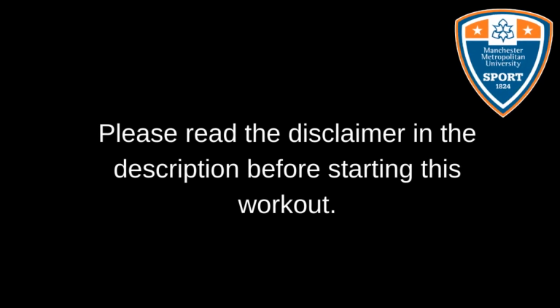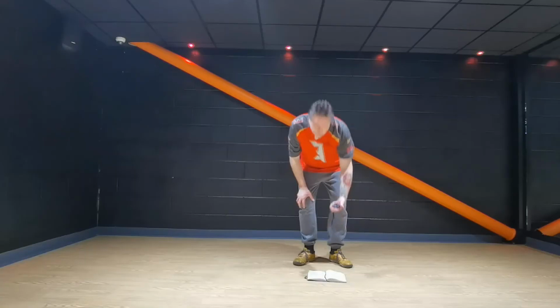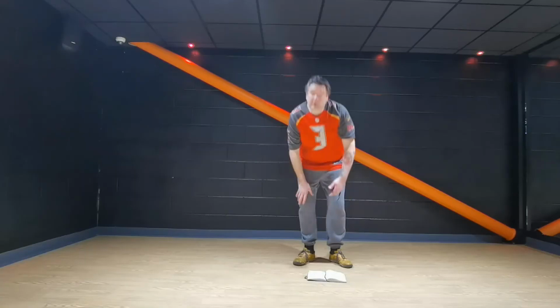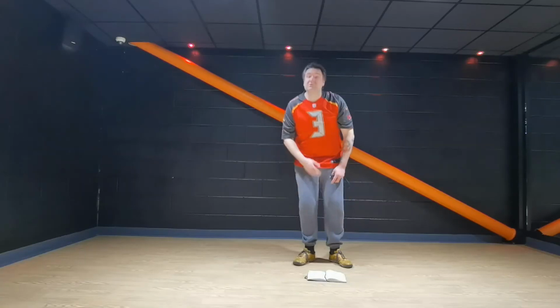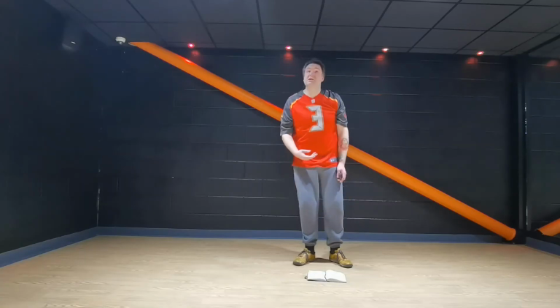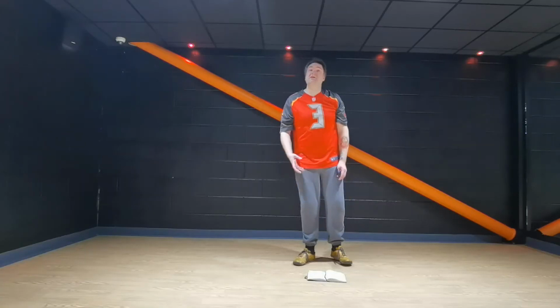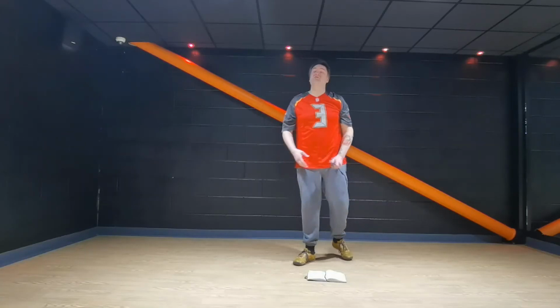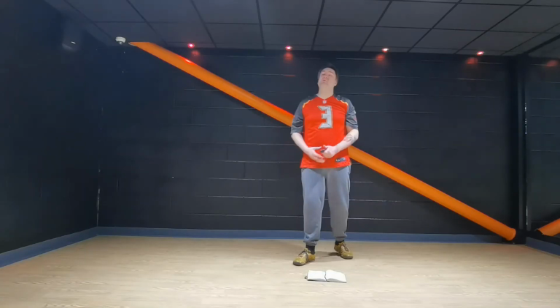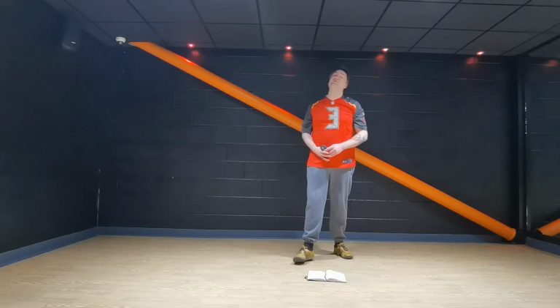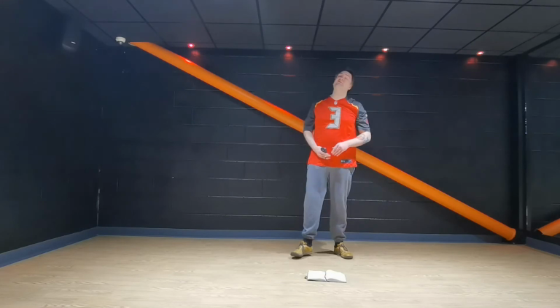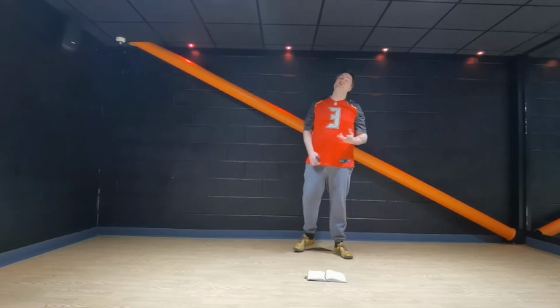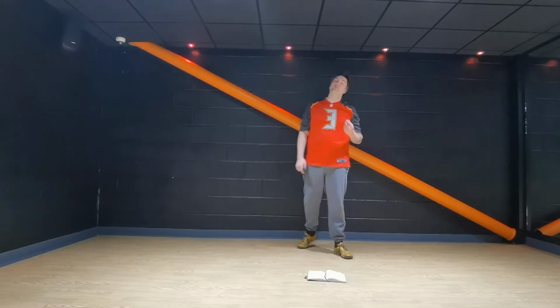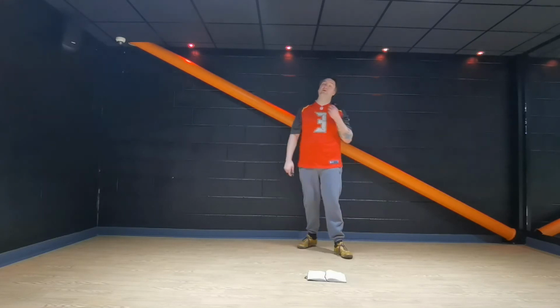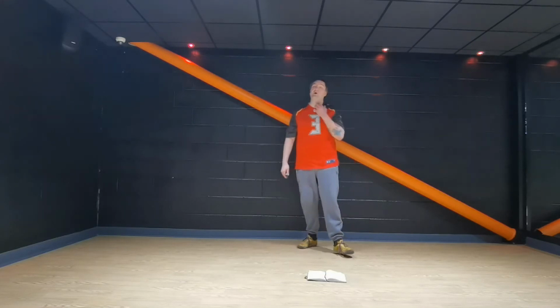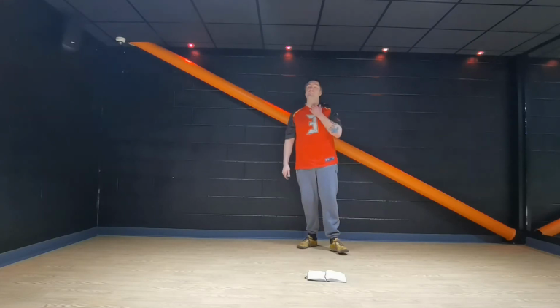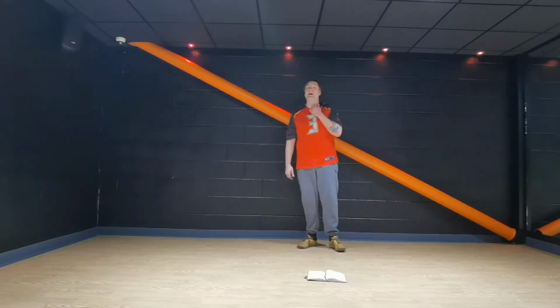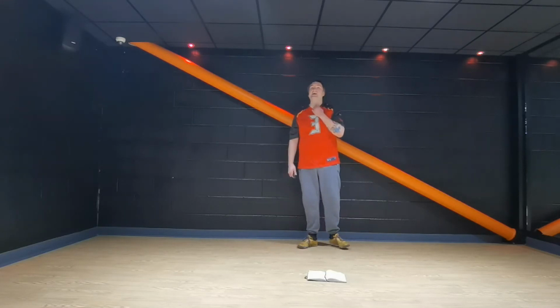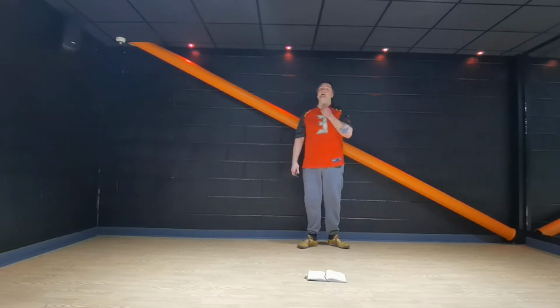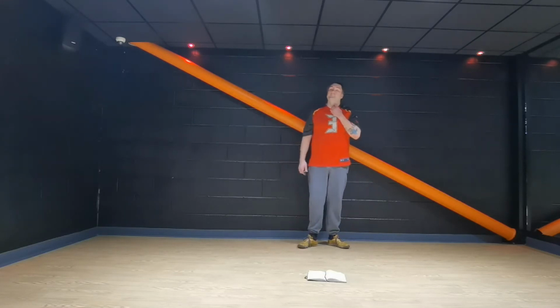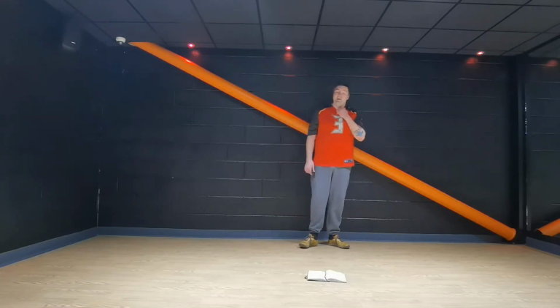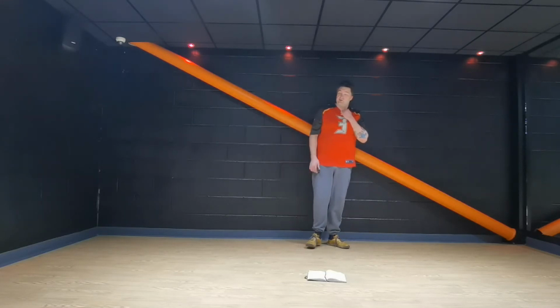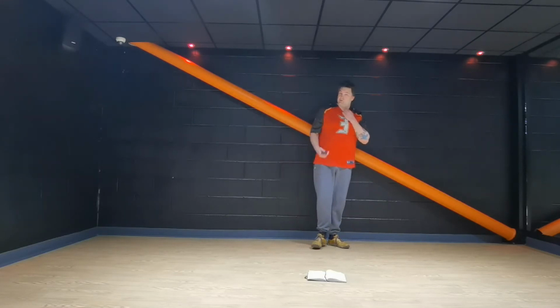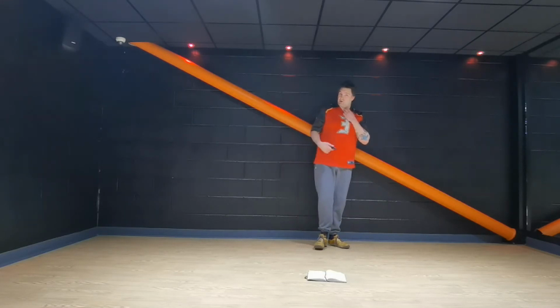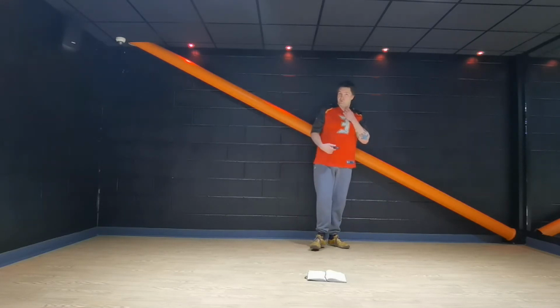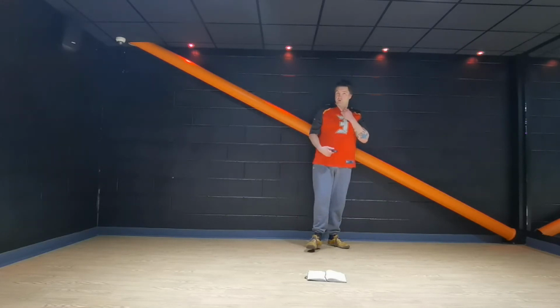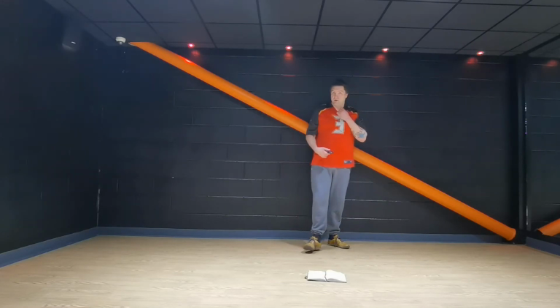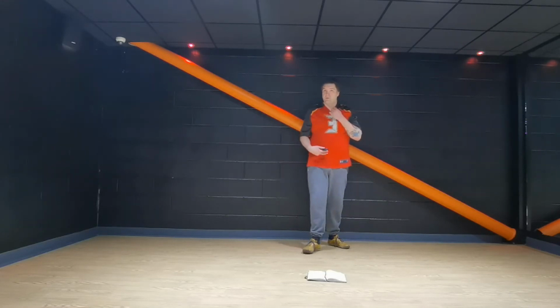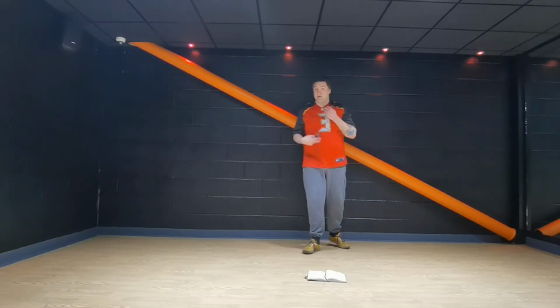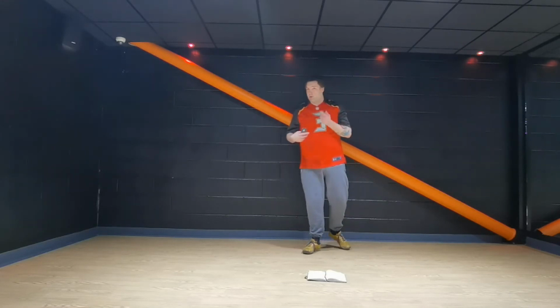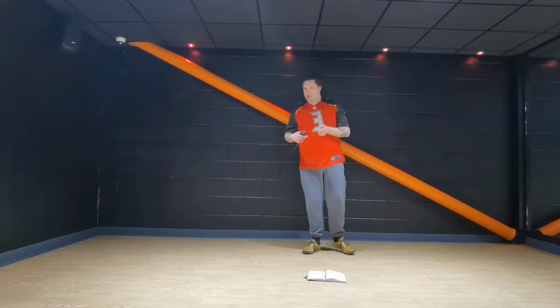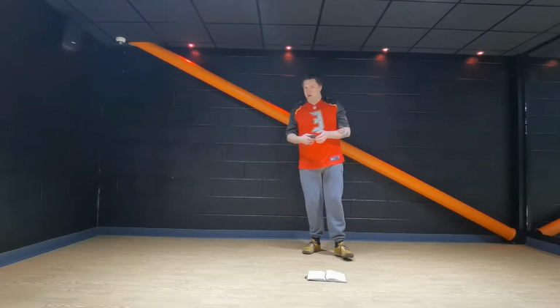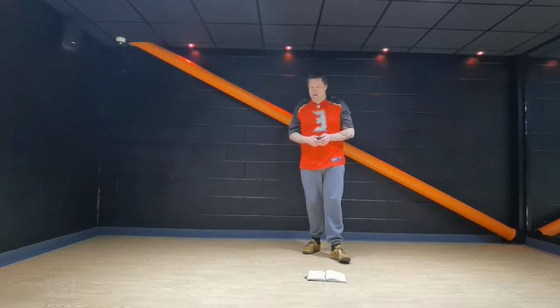Welcome to session number four of body combat. Make sure you've done your warm up and we'll get going.